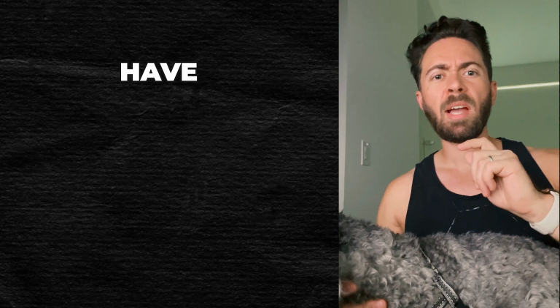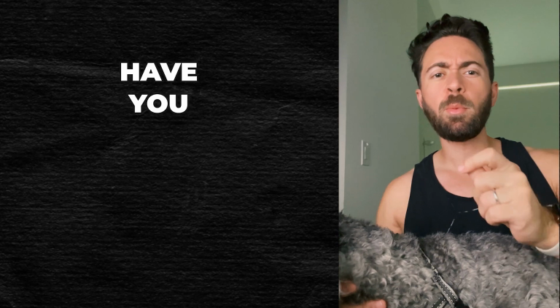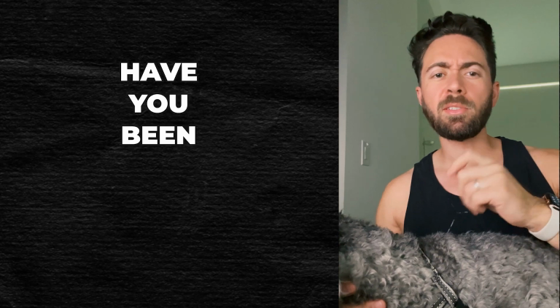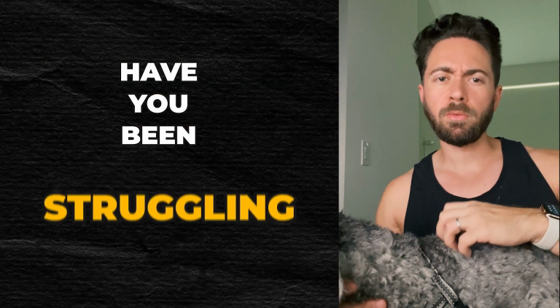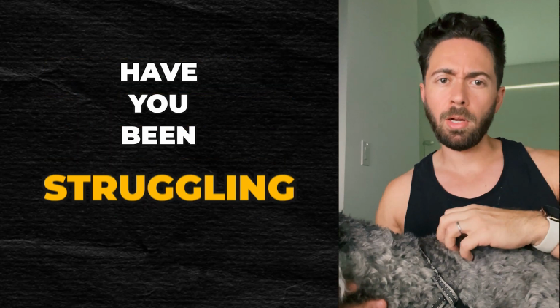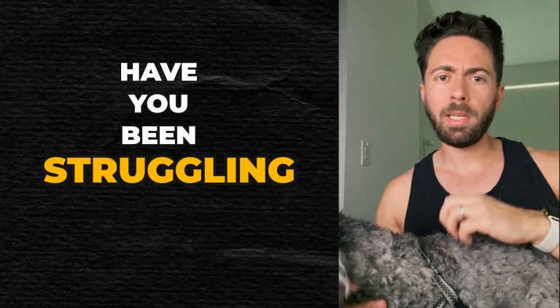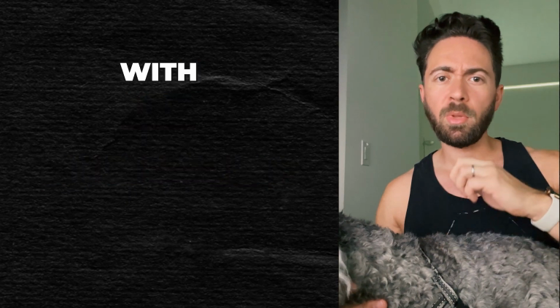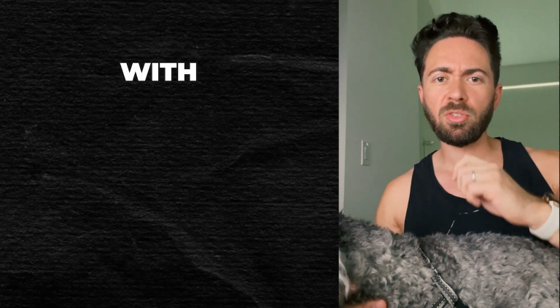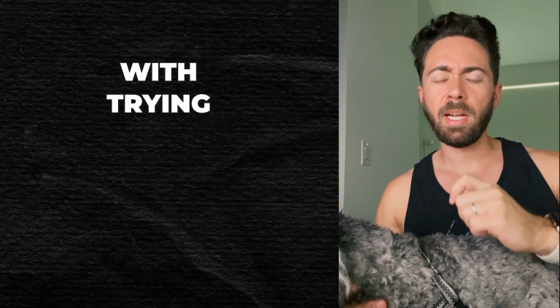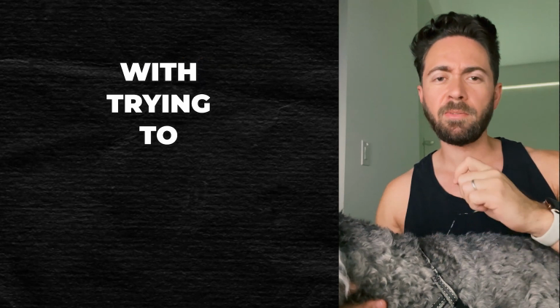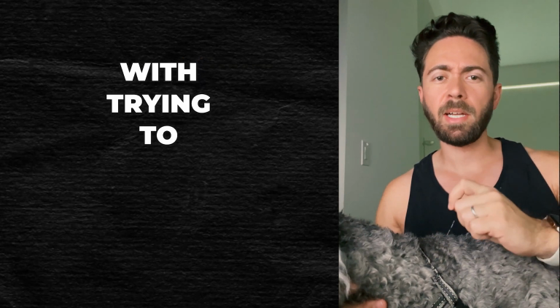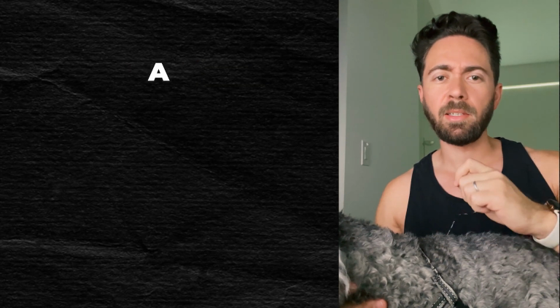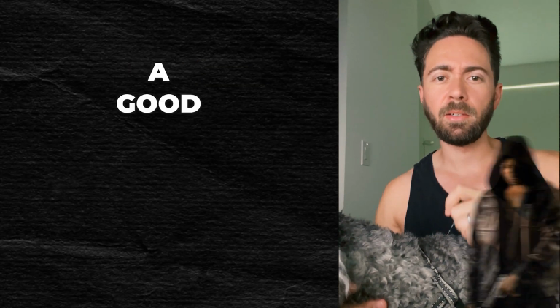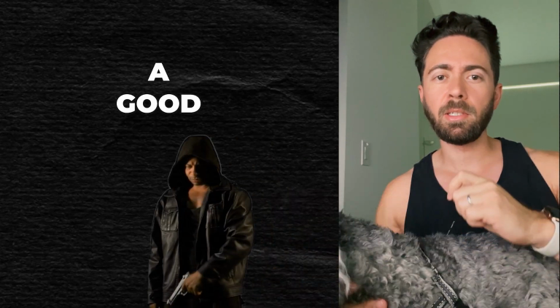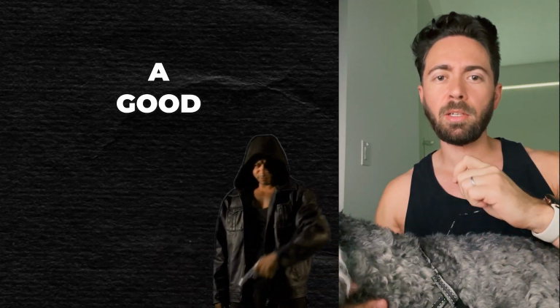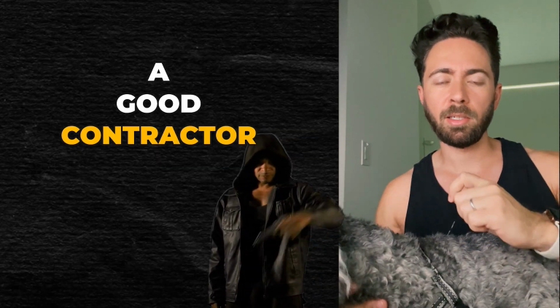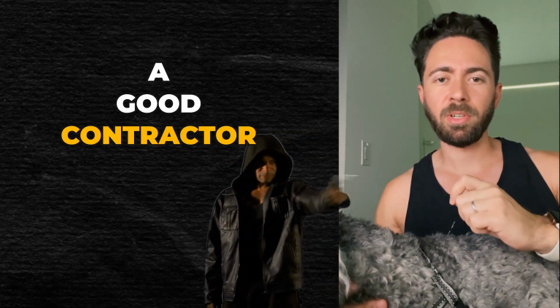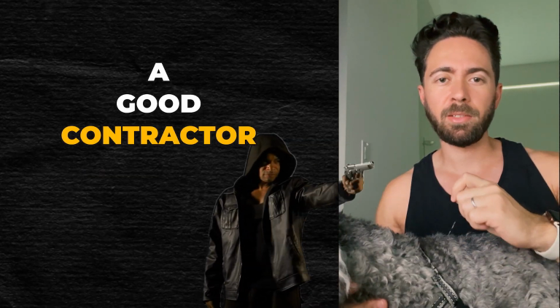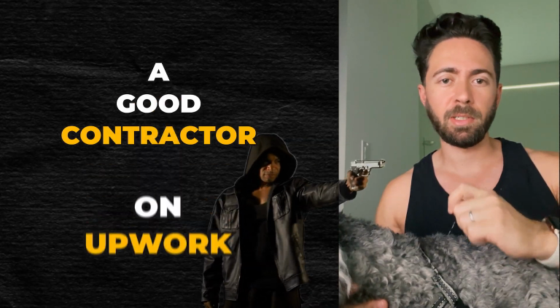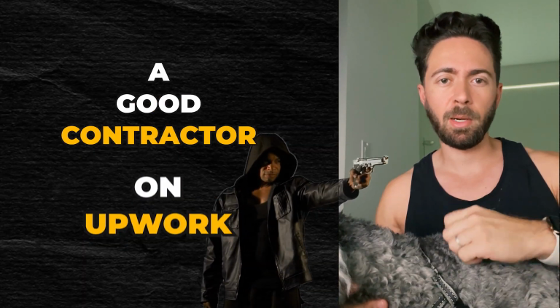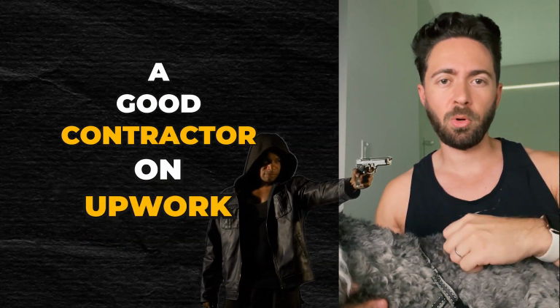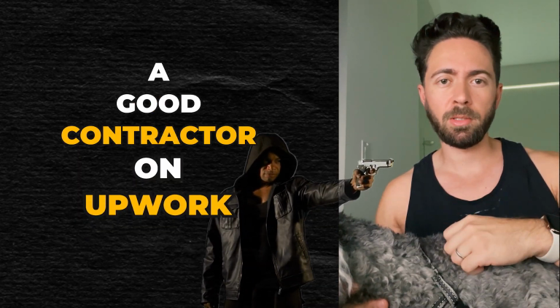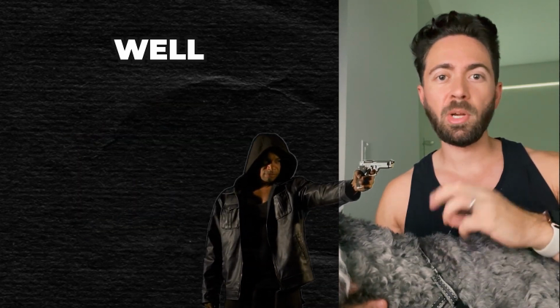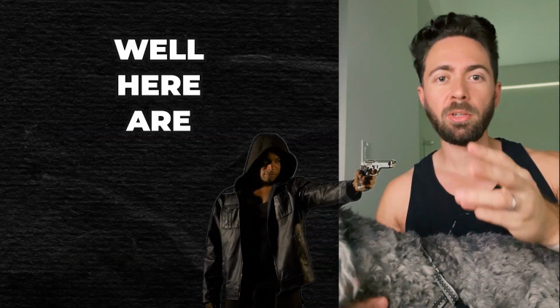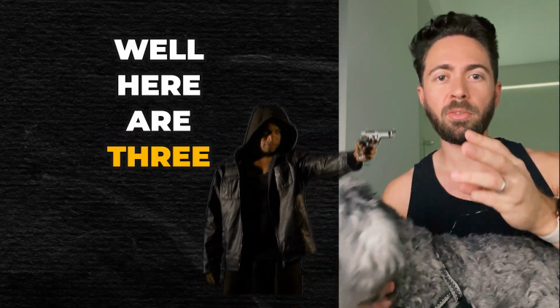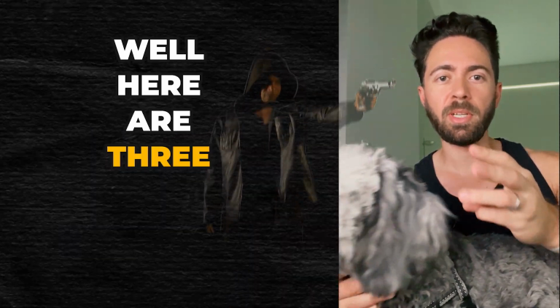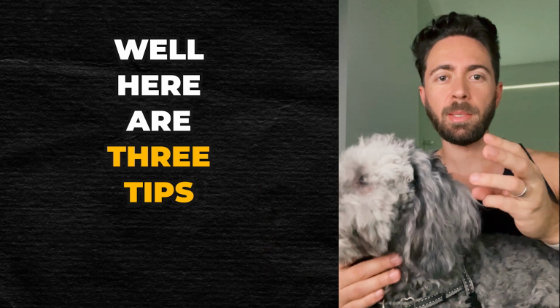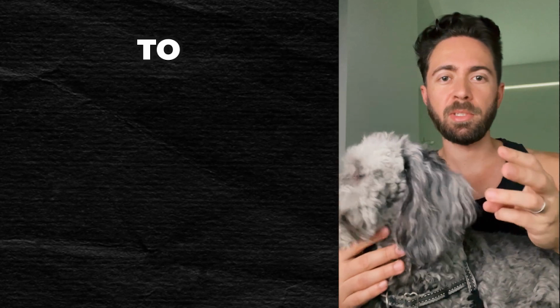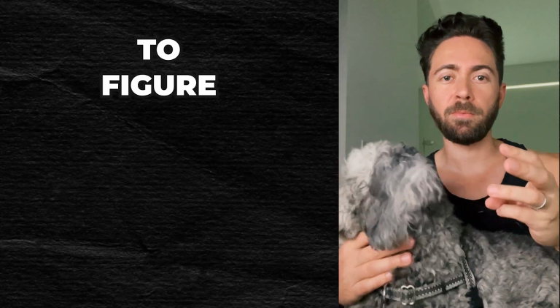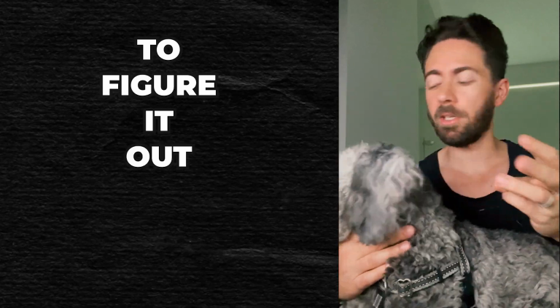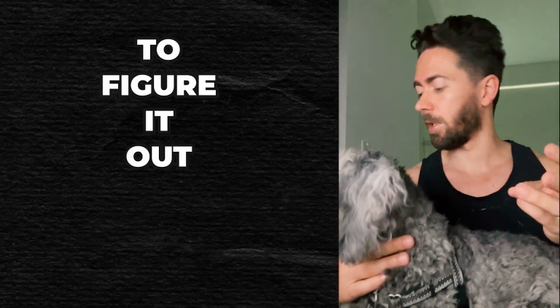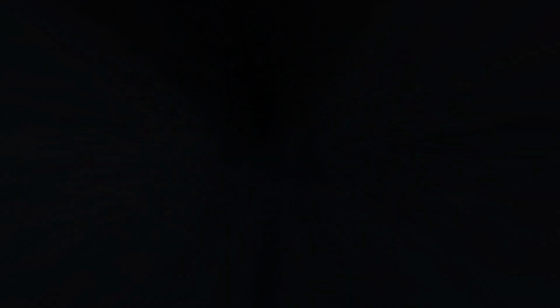Have you been struggling with trying to find a good contractor on Upwork? Well, here are three tips to figure it out.